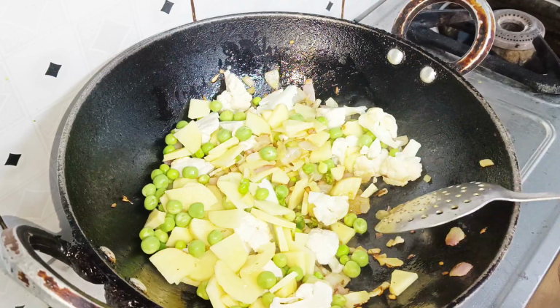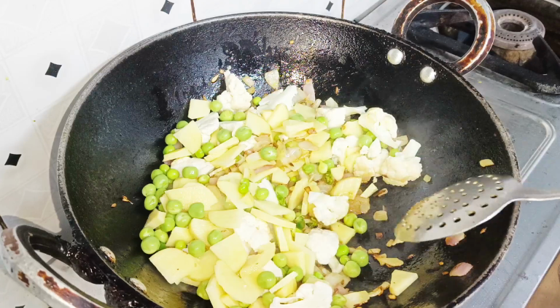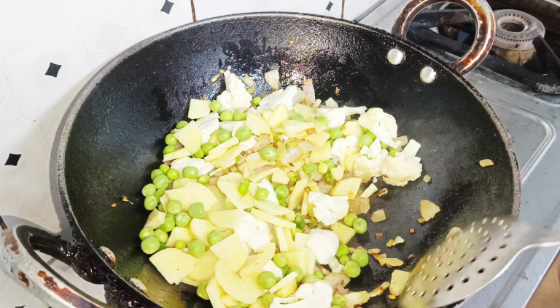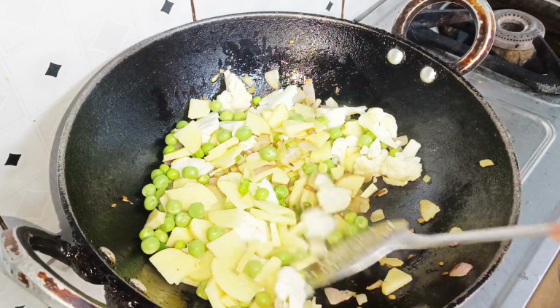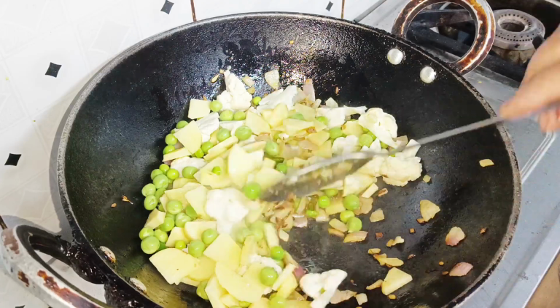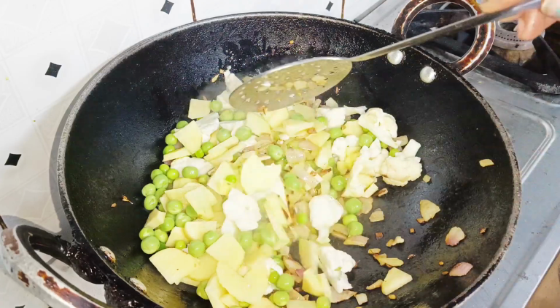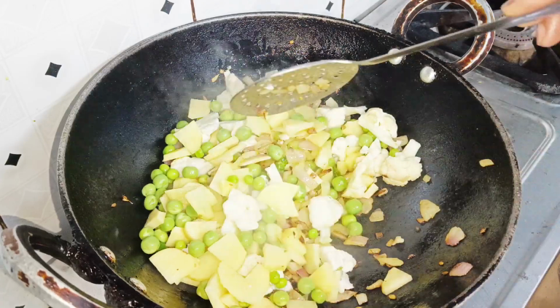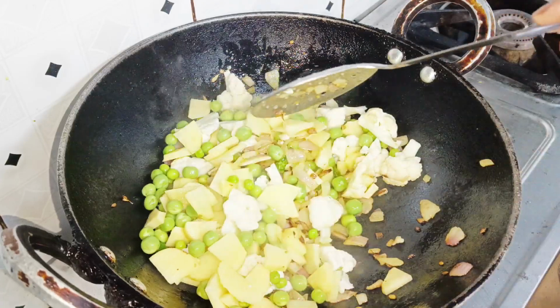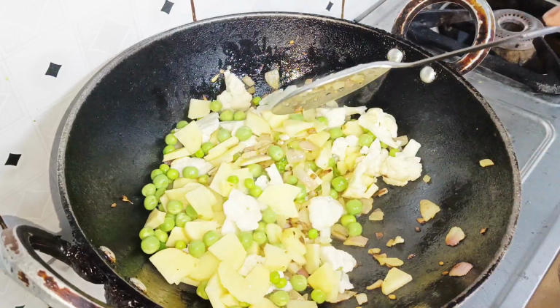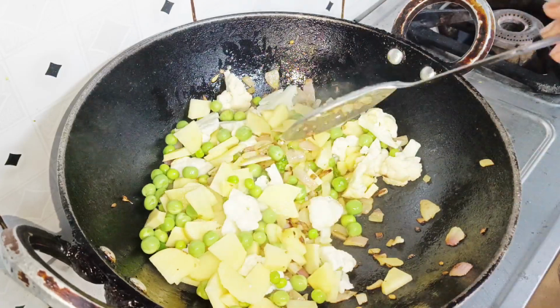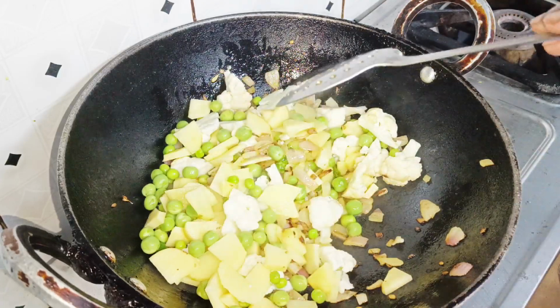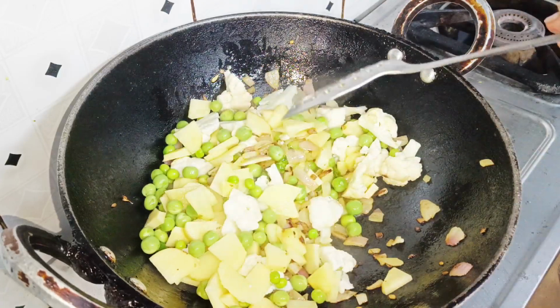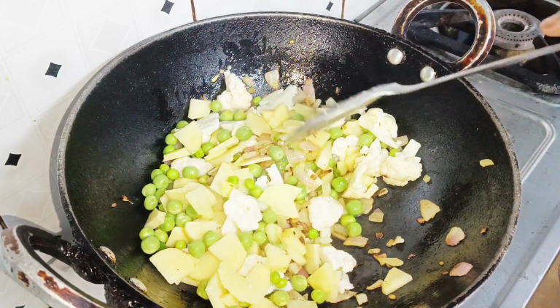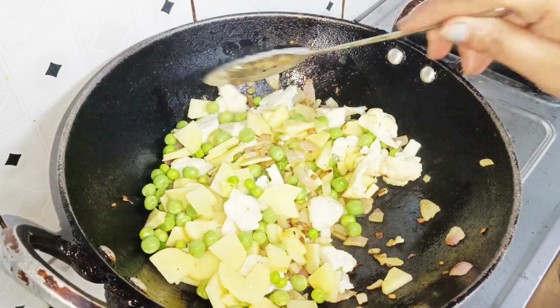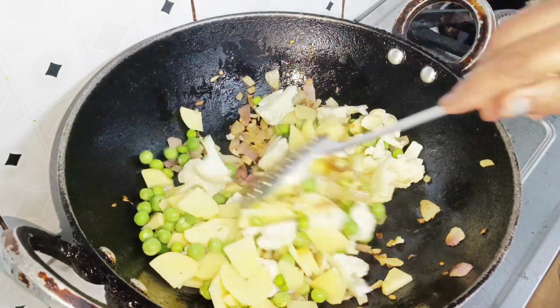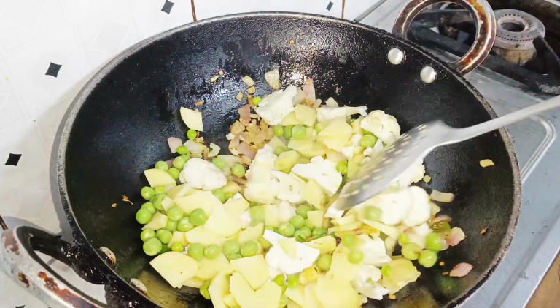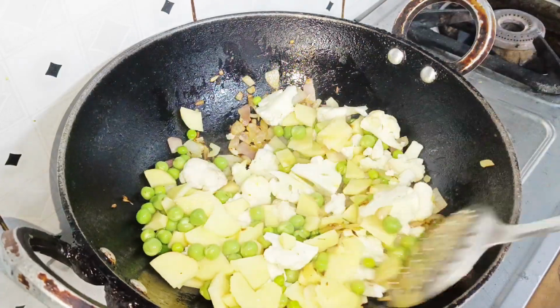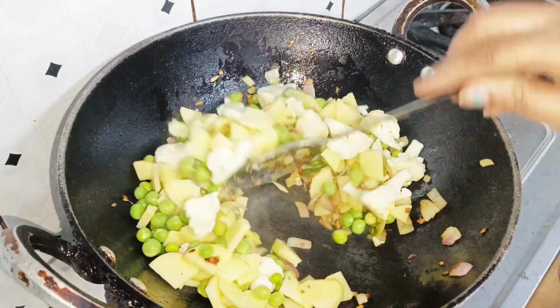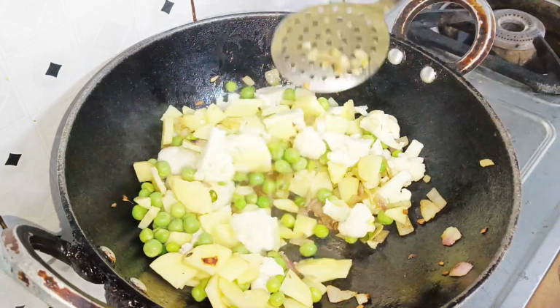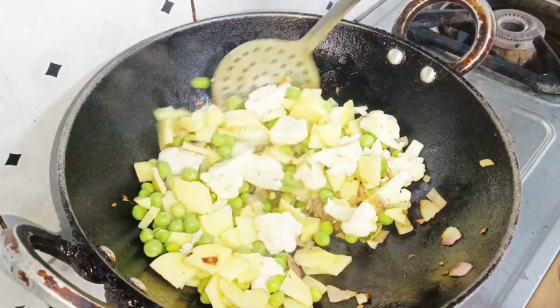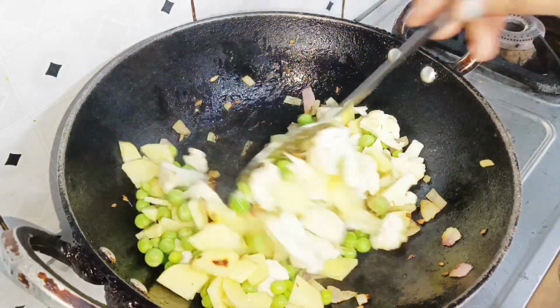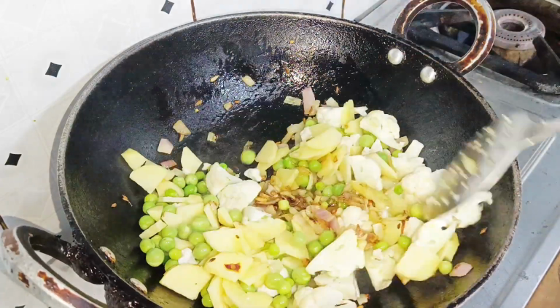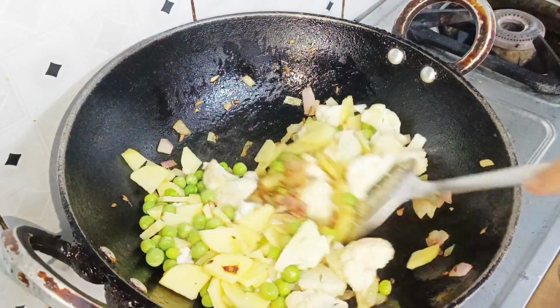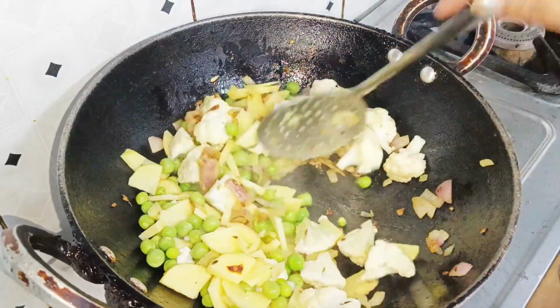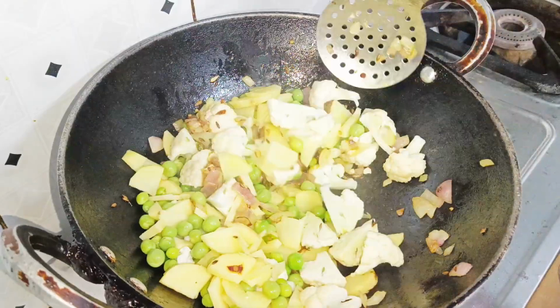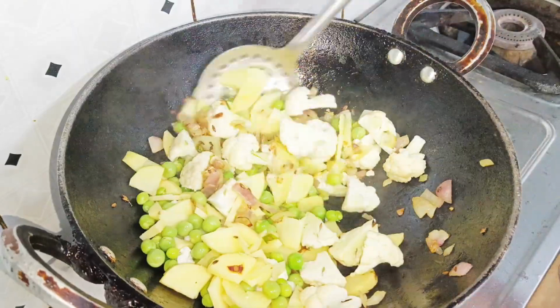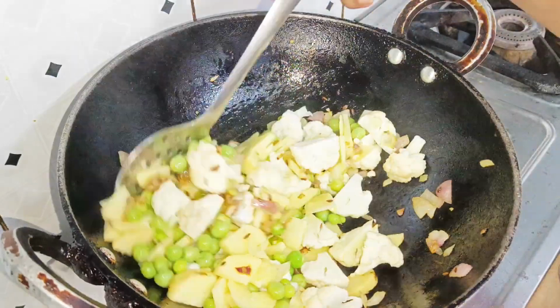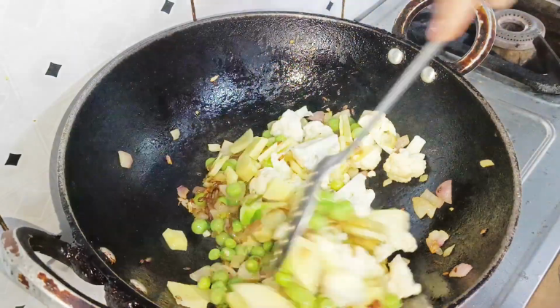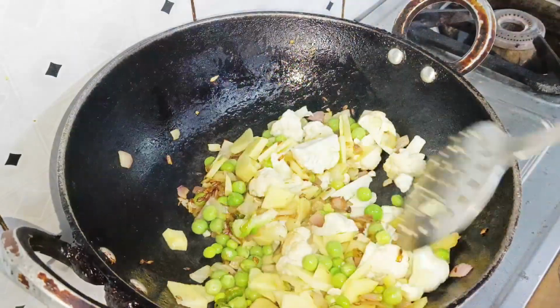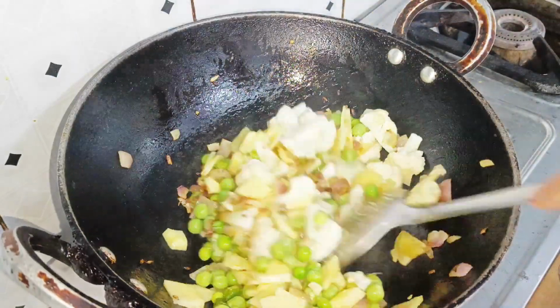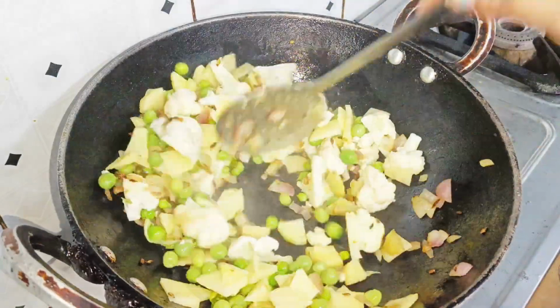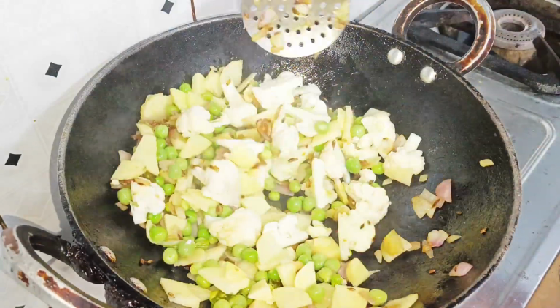I will sauté it properly. When it is properly cooked, we will move to the next step.